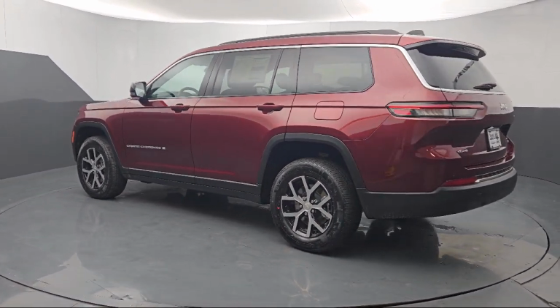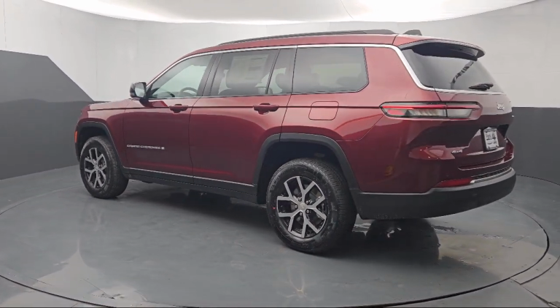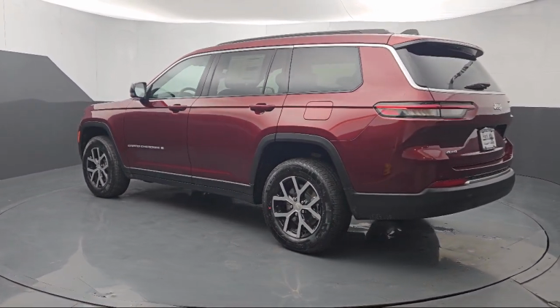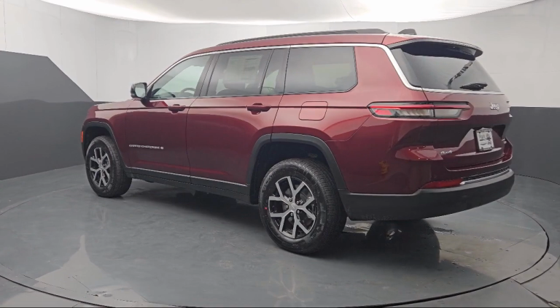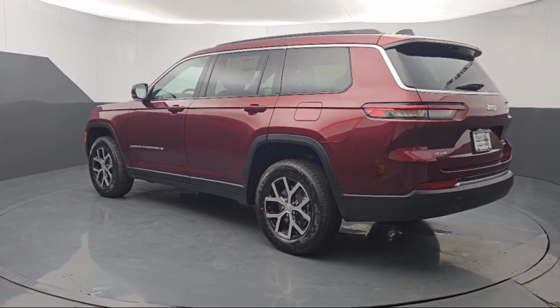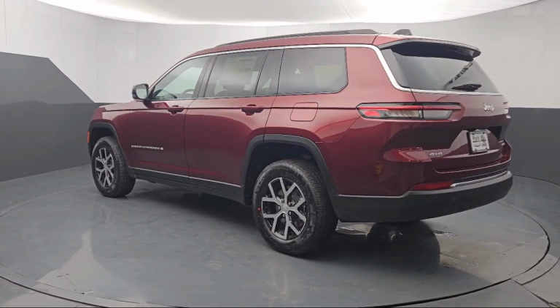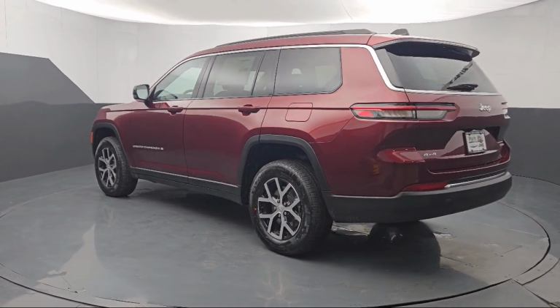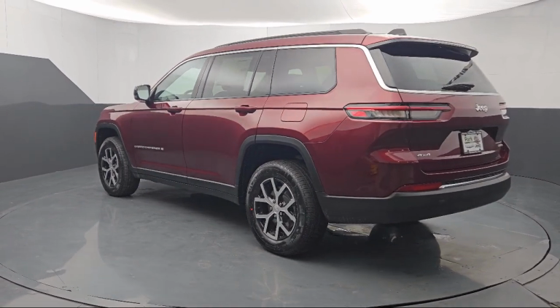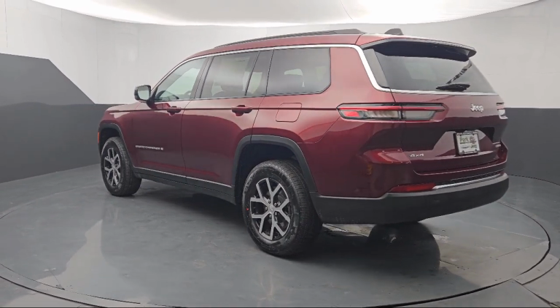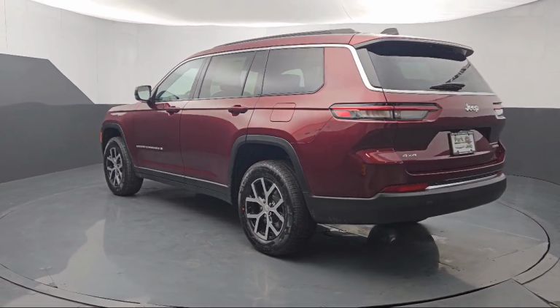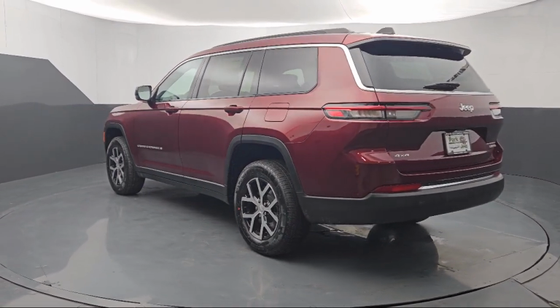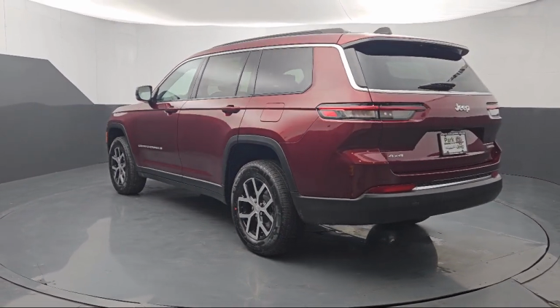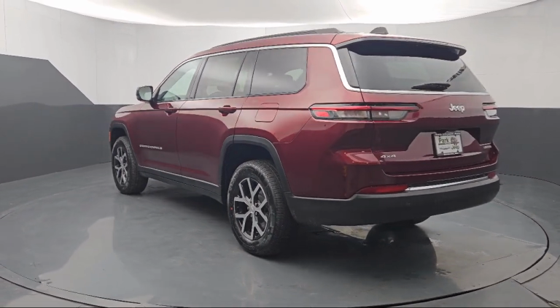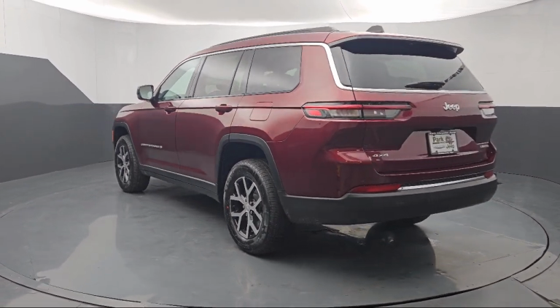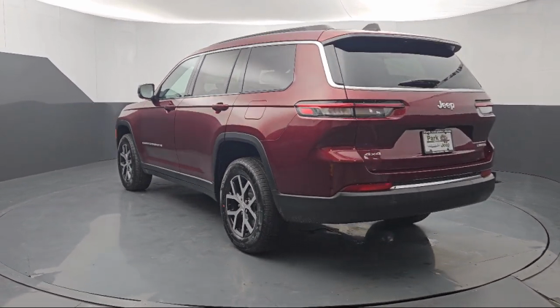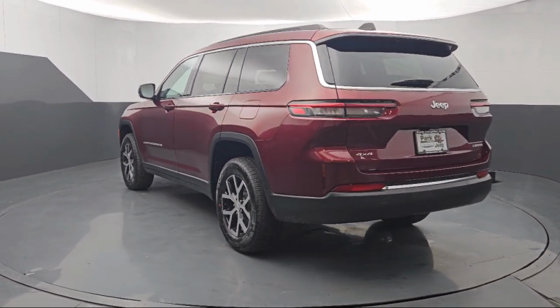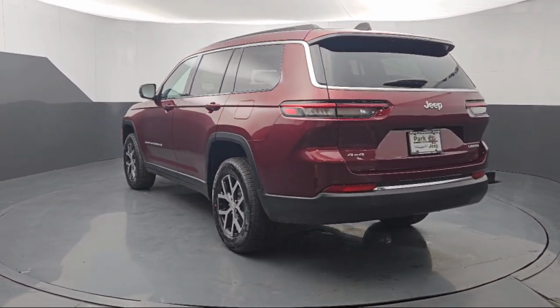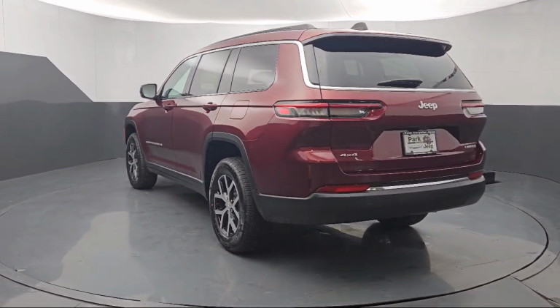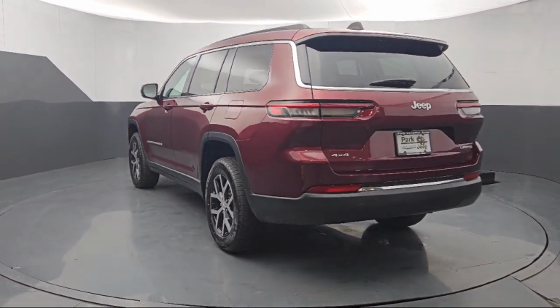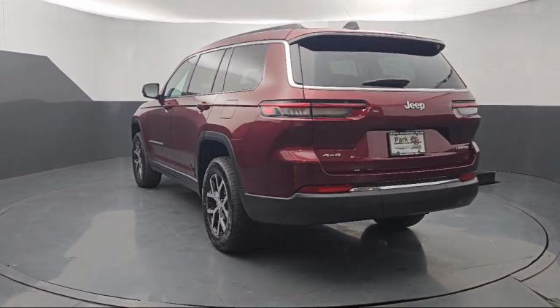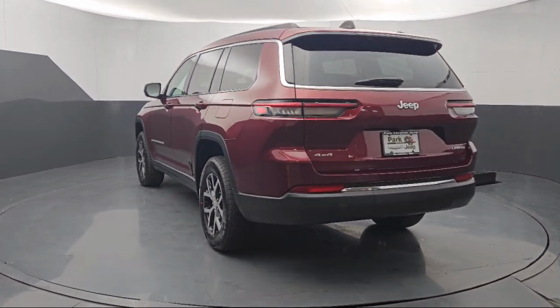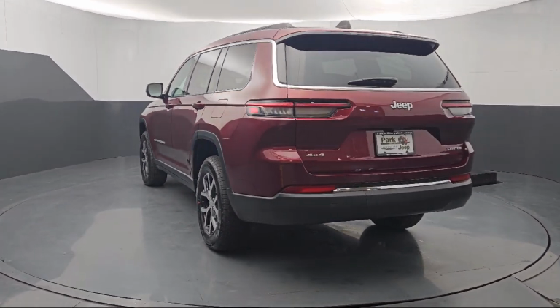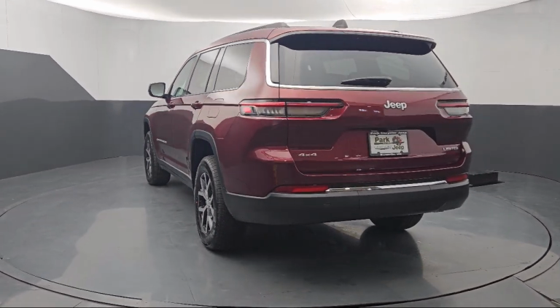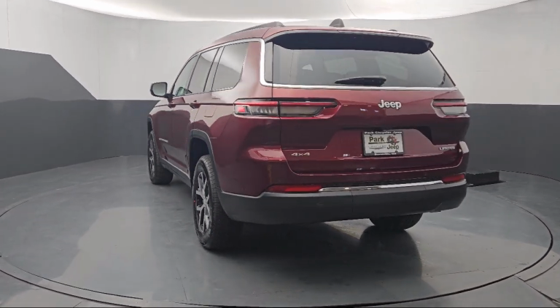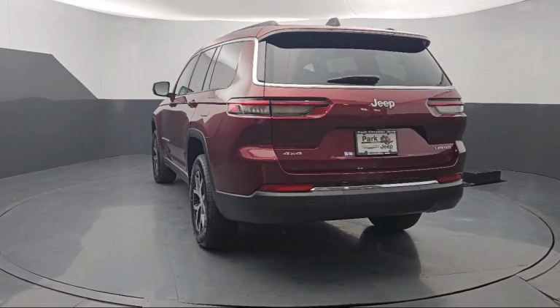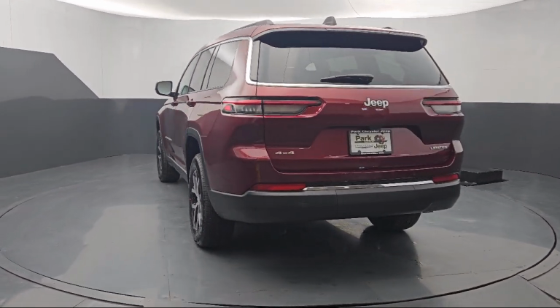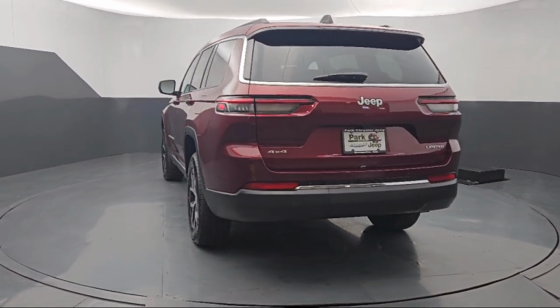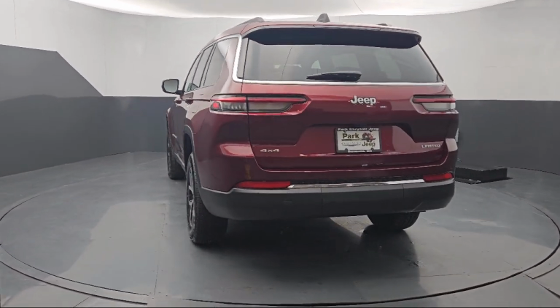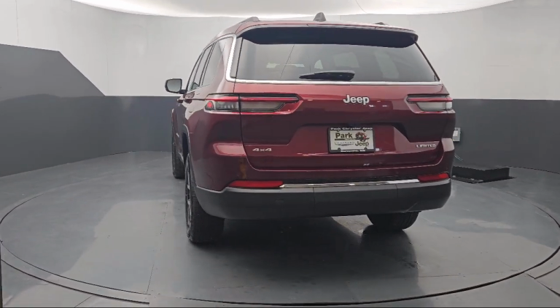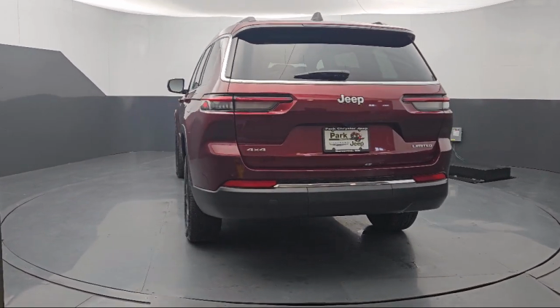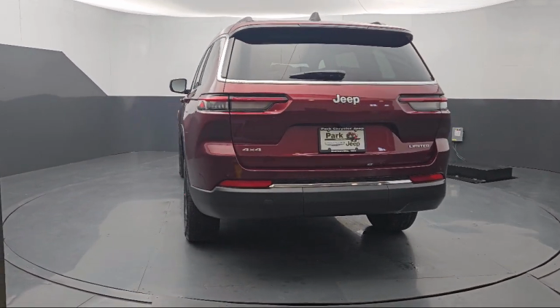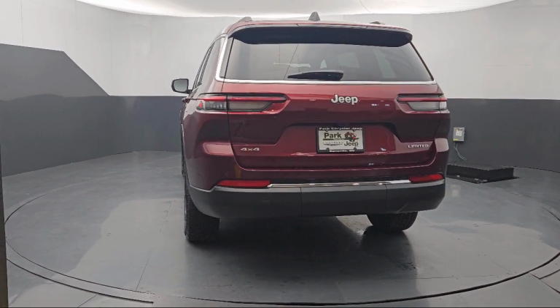AM-FM Sirius XM radio, steering wheel controls, and auto high beam headlamp control.